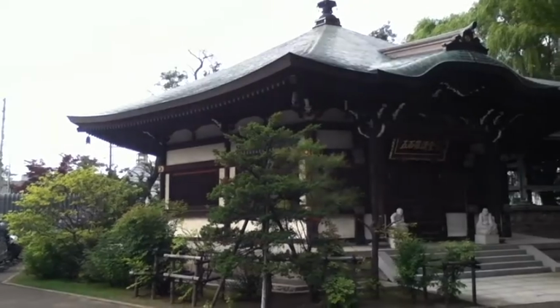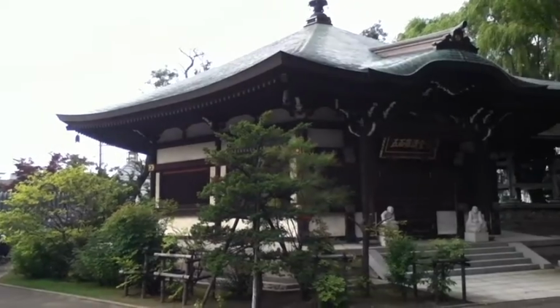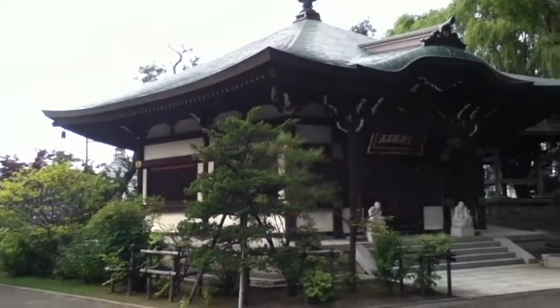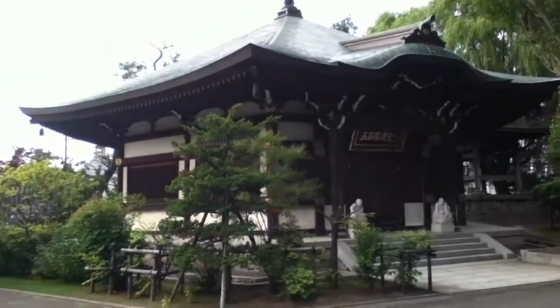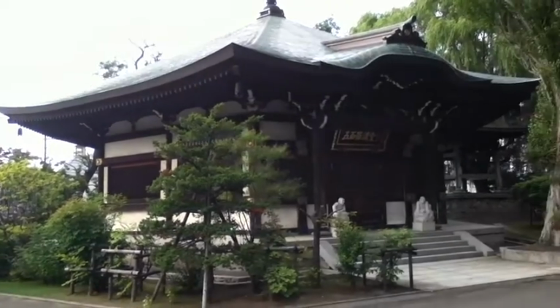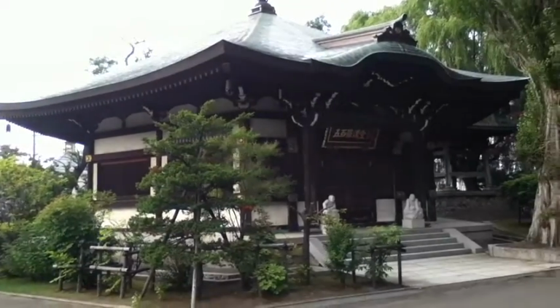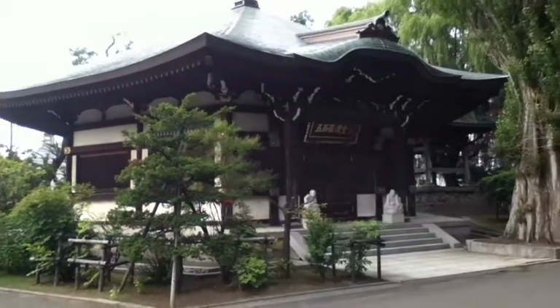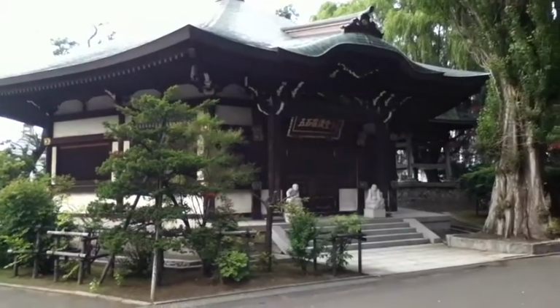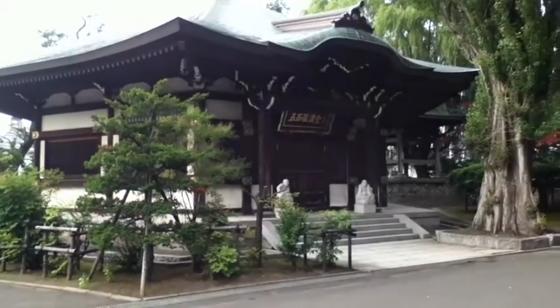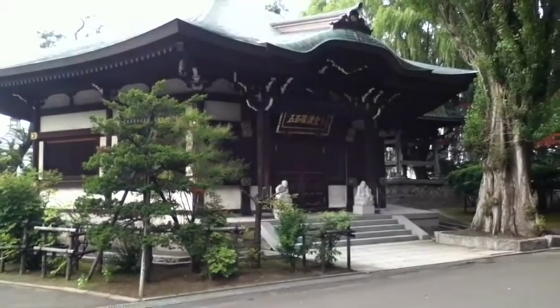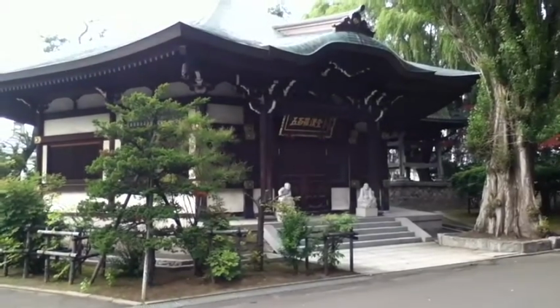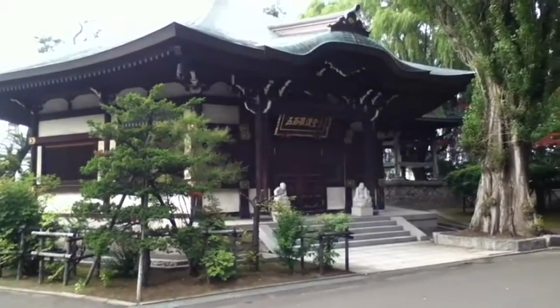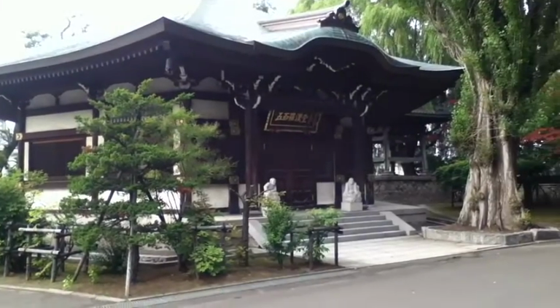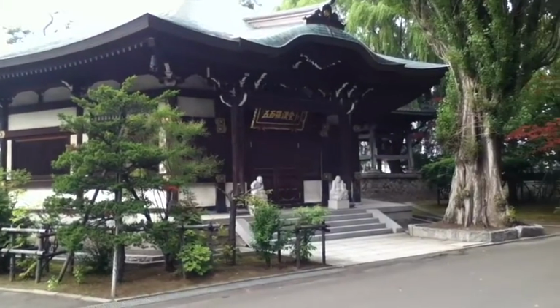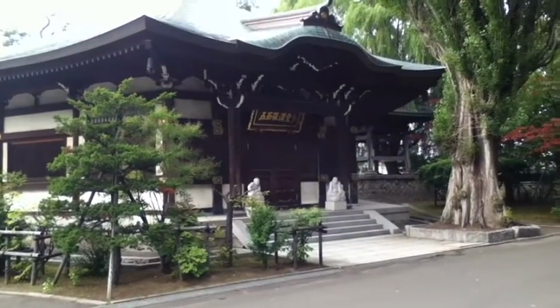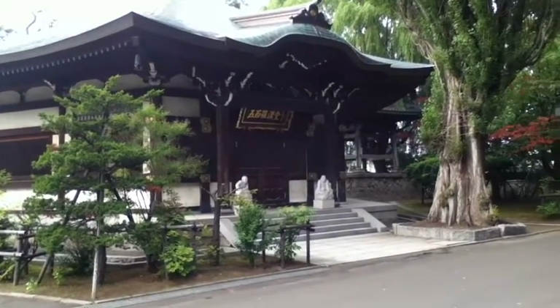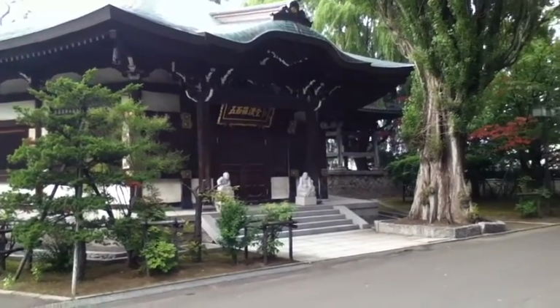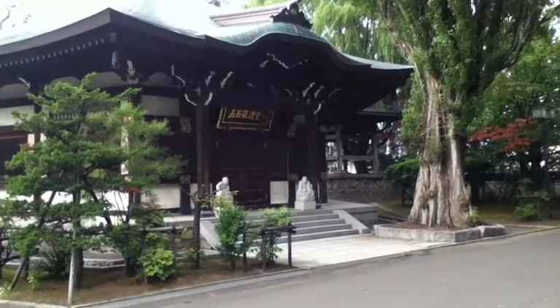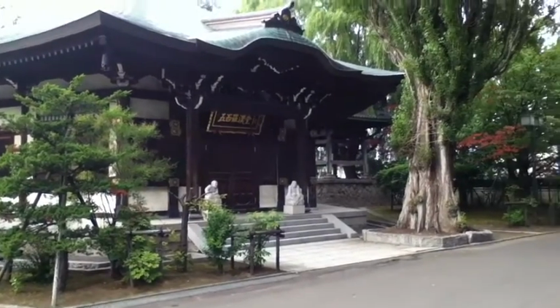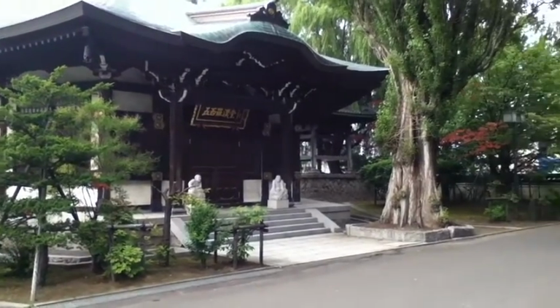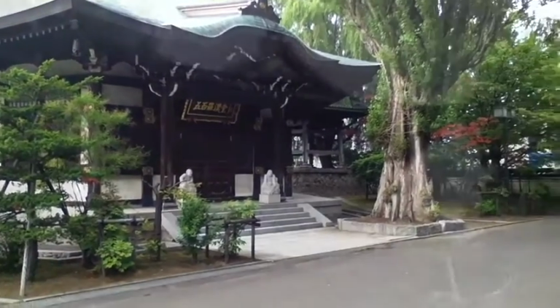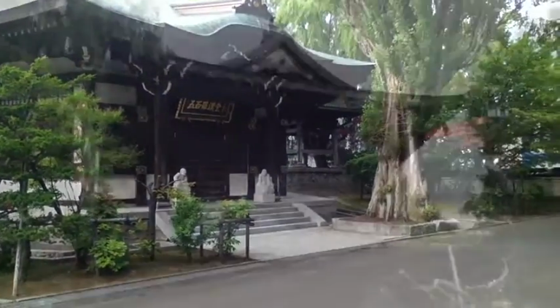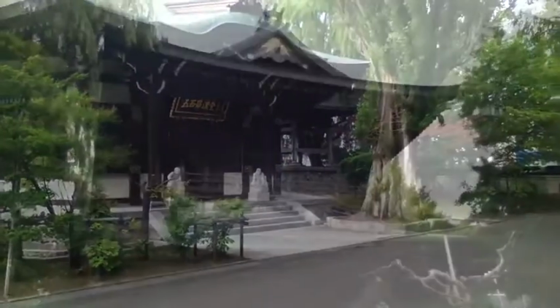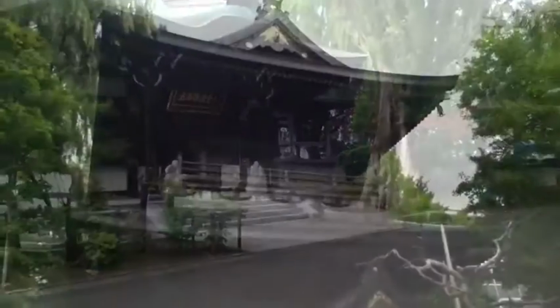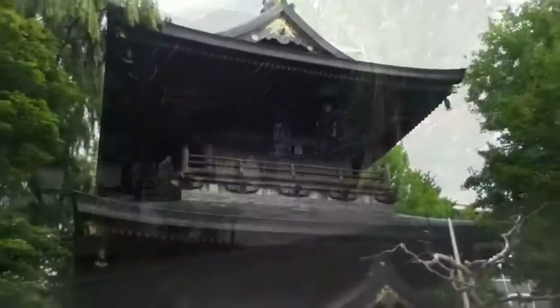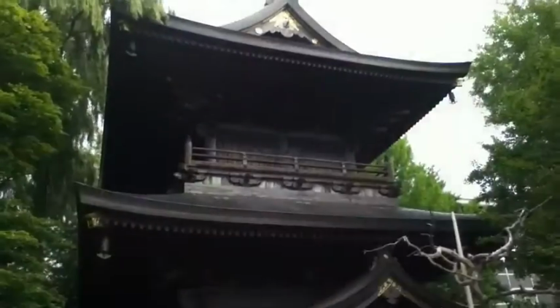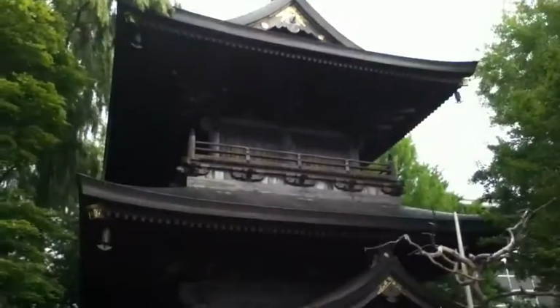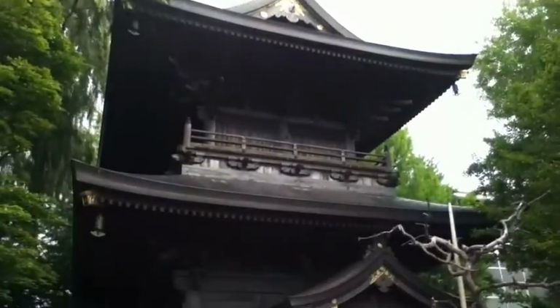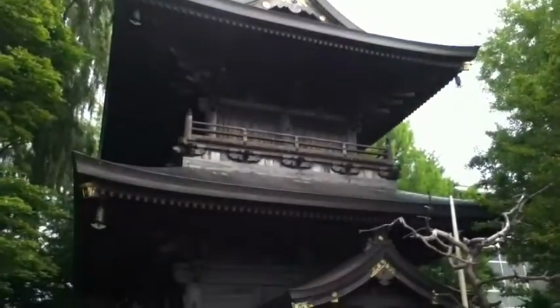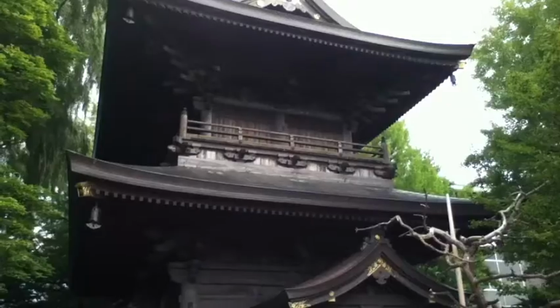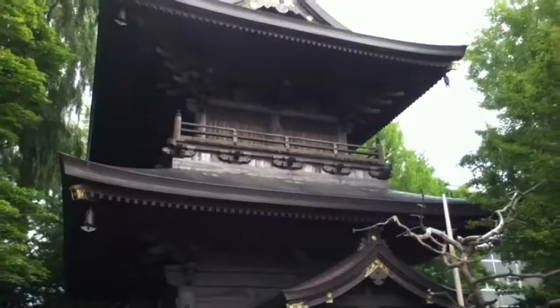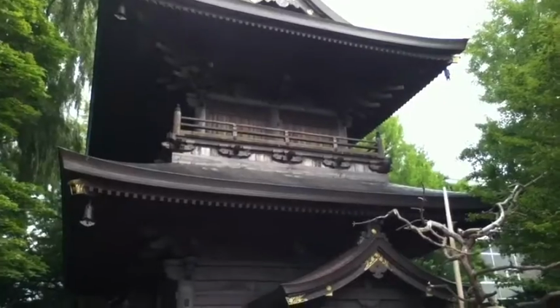This is the outside of the temple that I go to to pray for my ancestors.